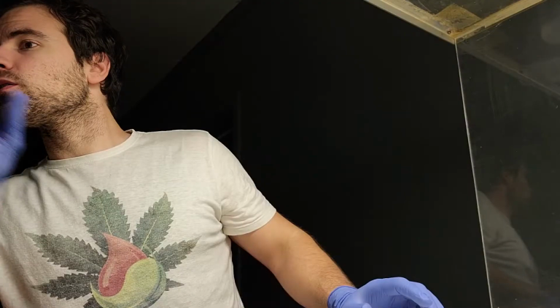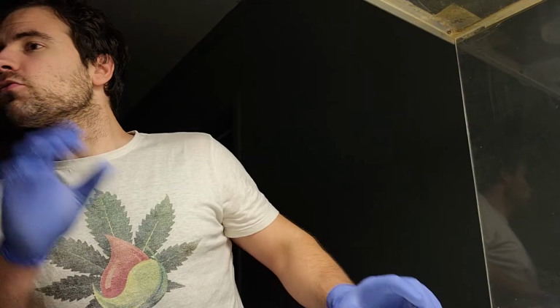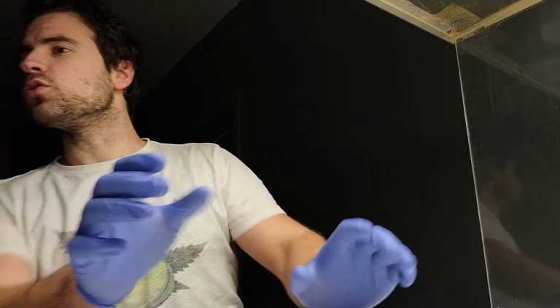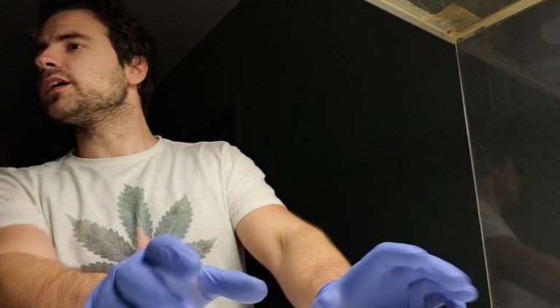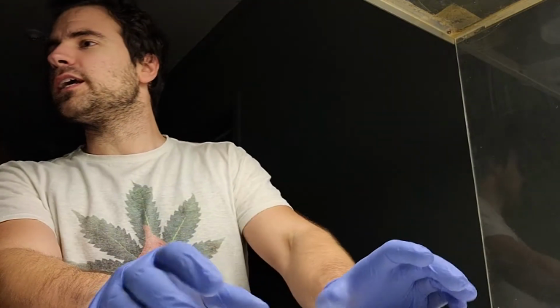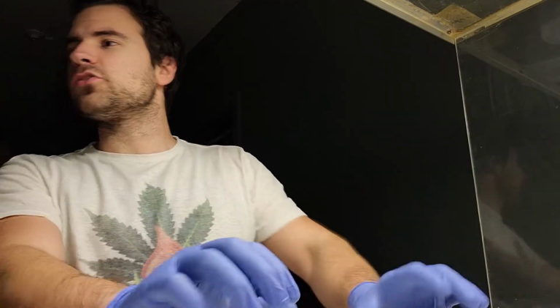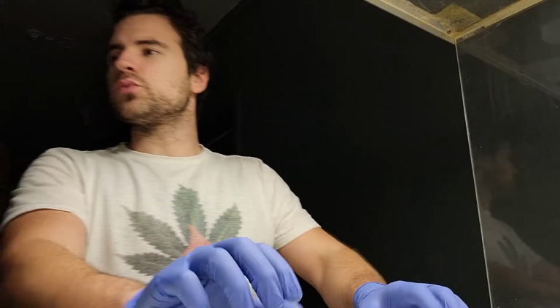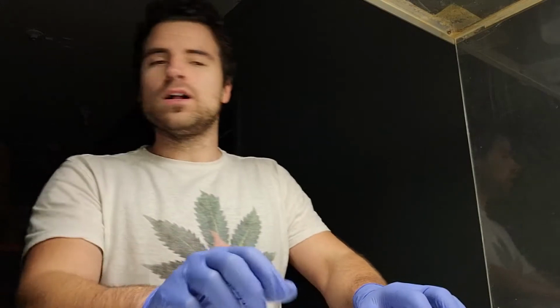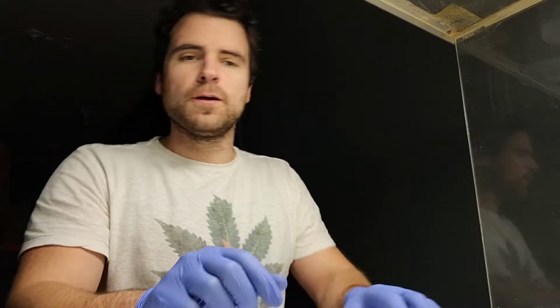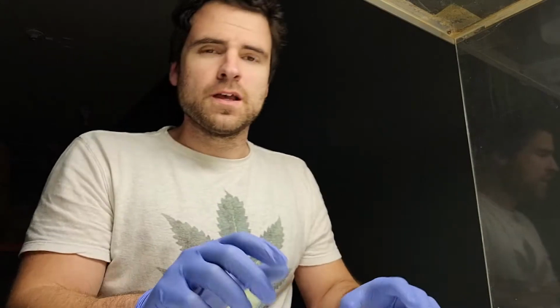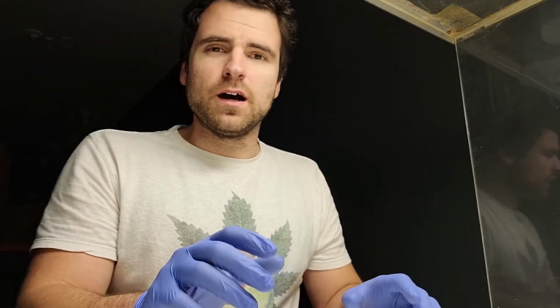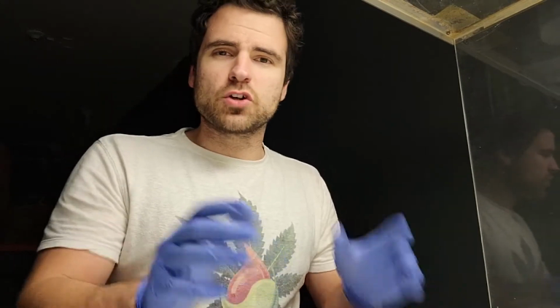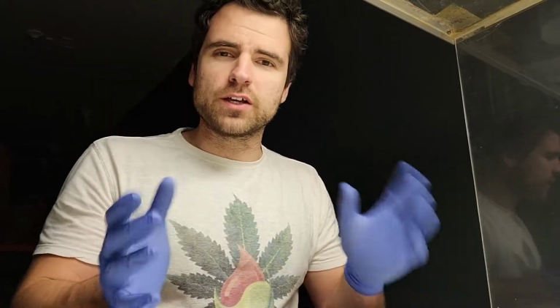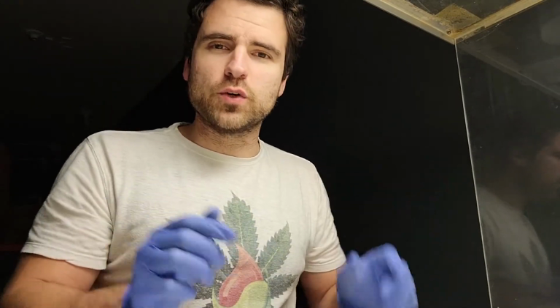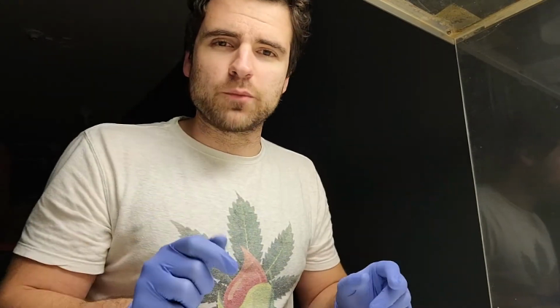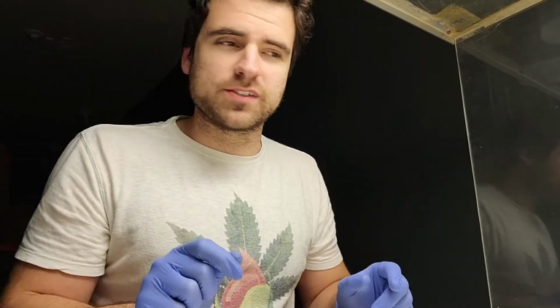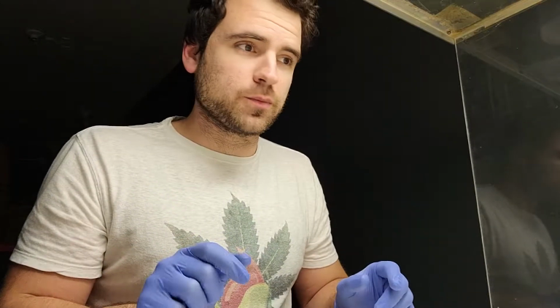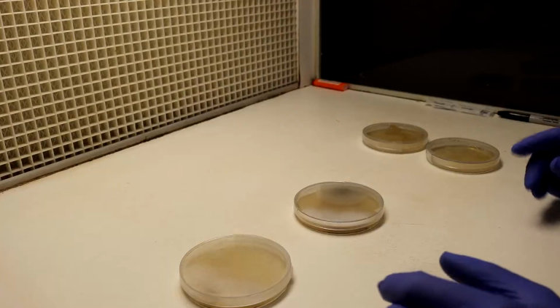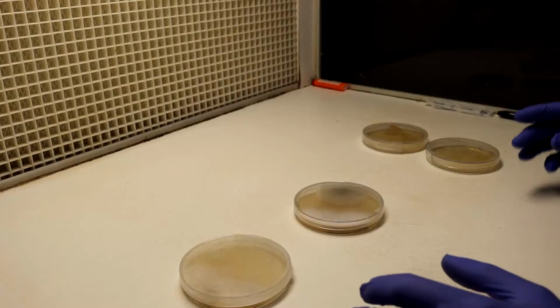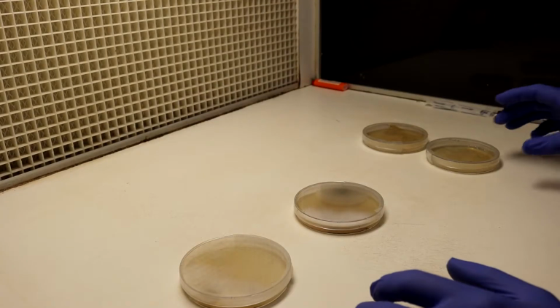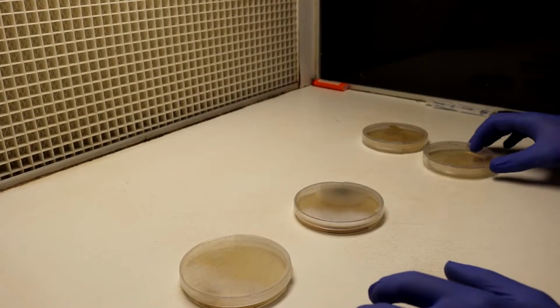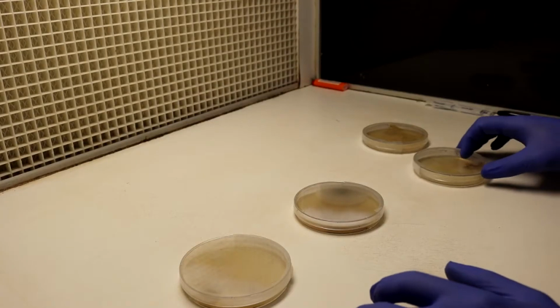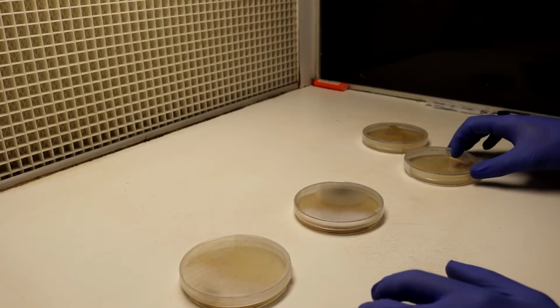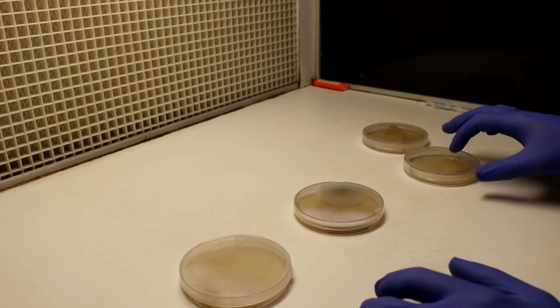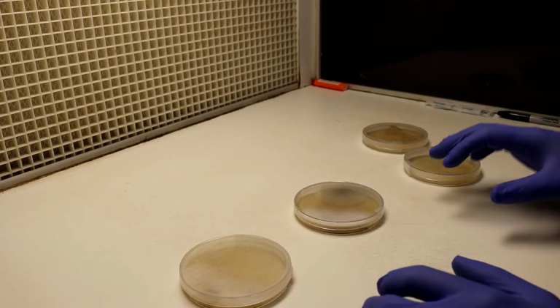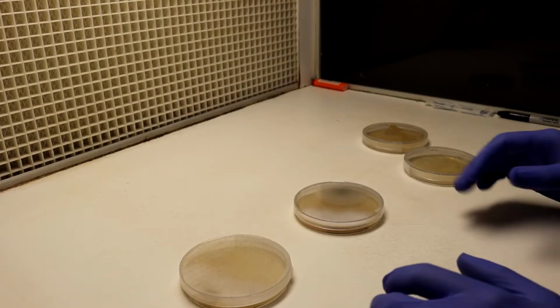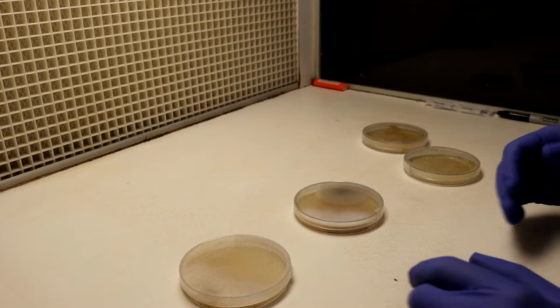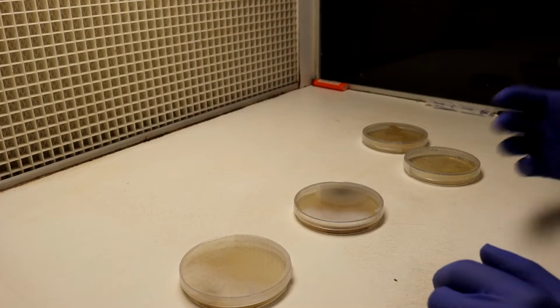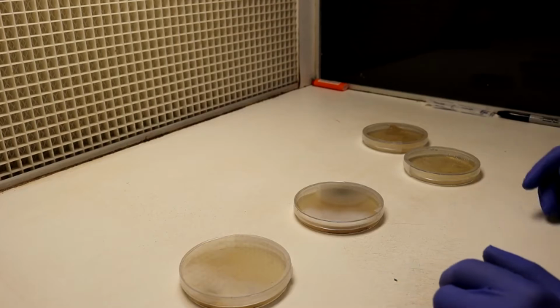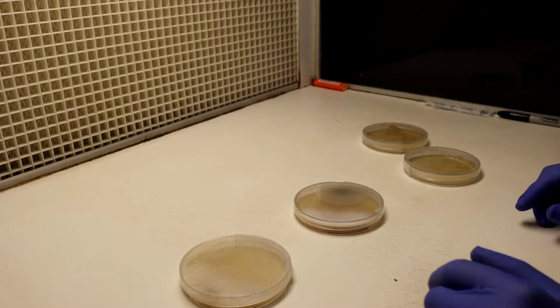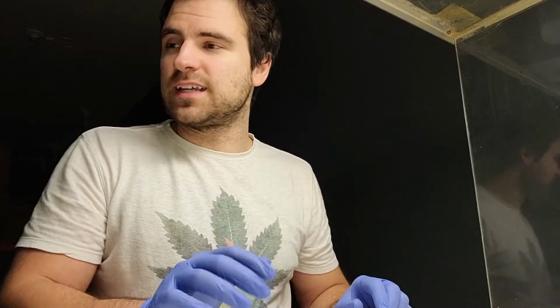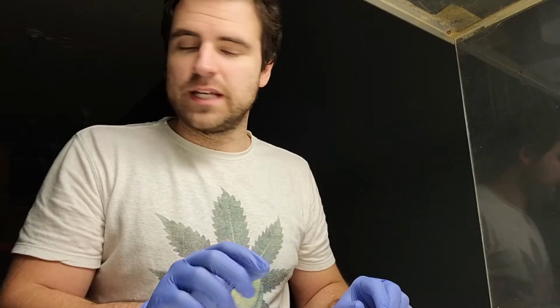We're rolling here as well. I'm trying new camera setups. Hopefully this is going to minimize unwanted contamination.